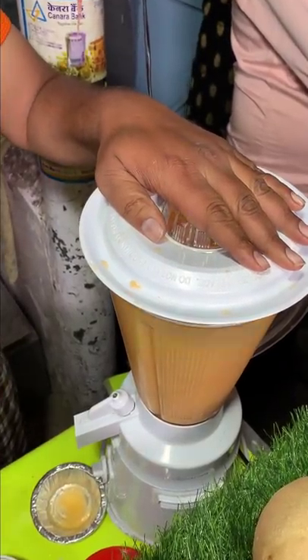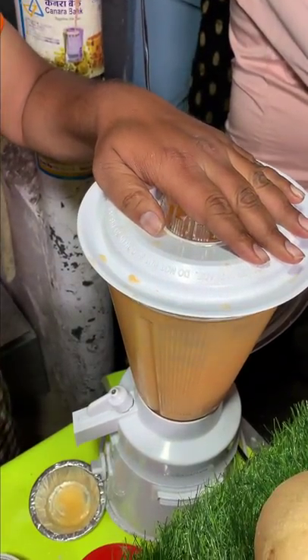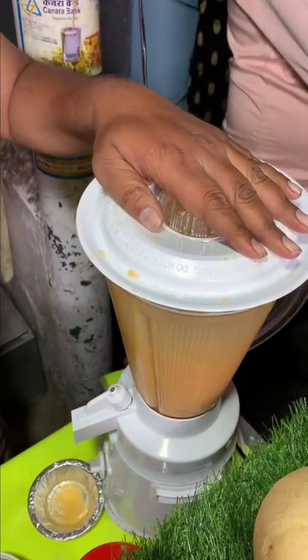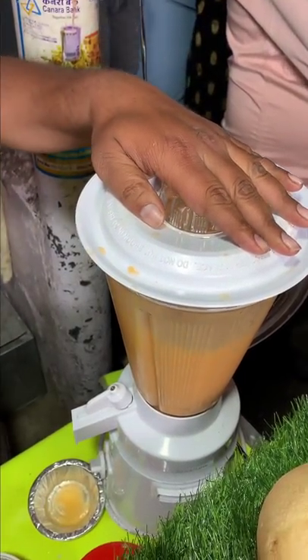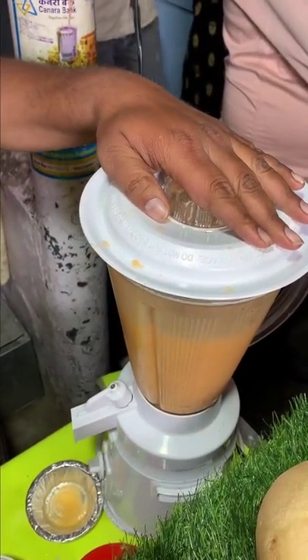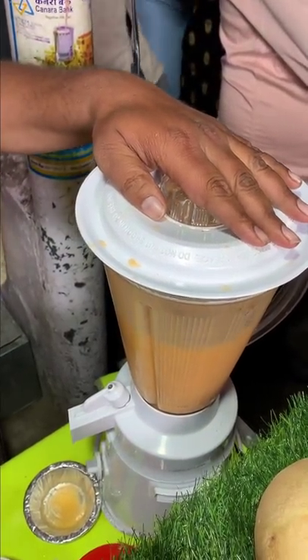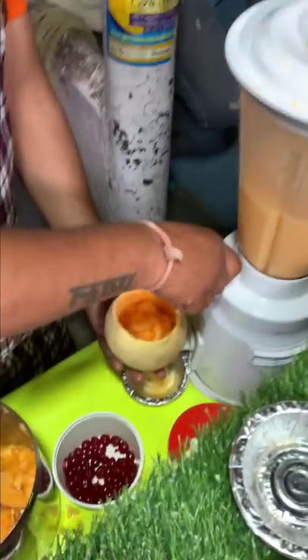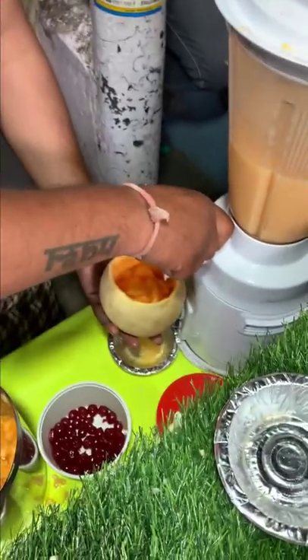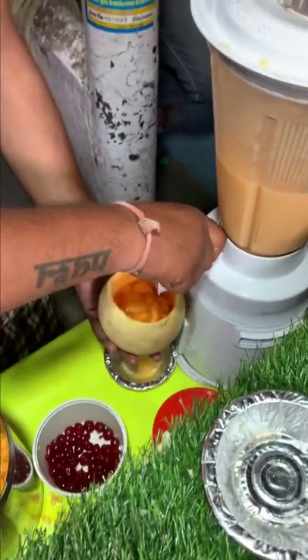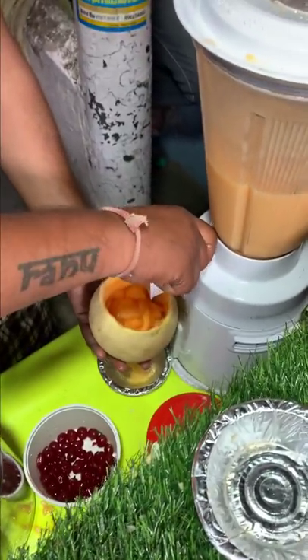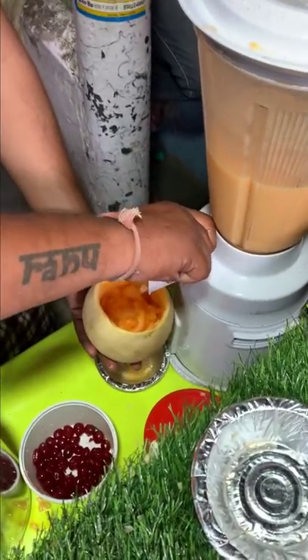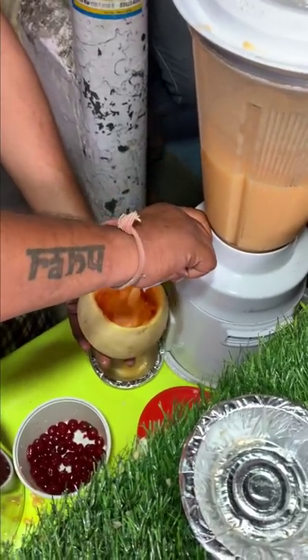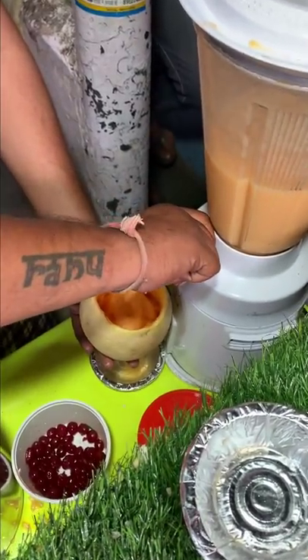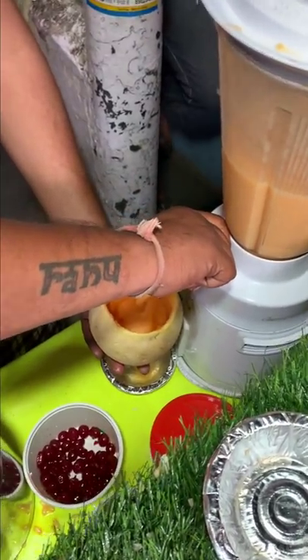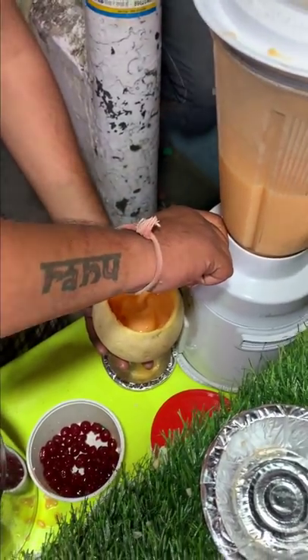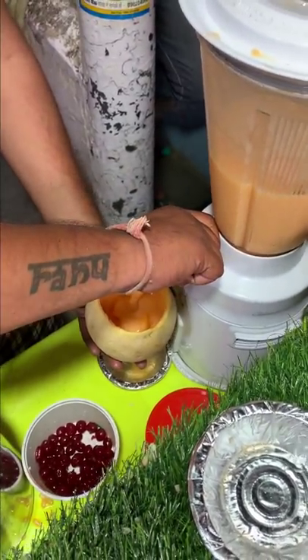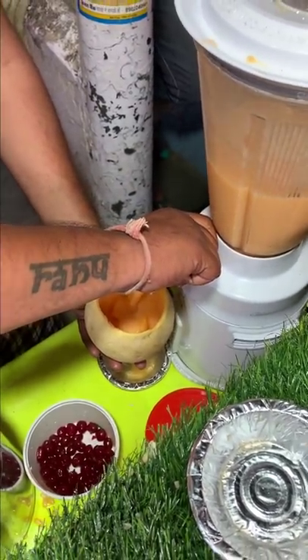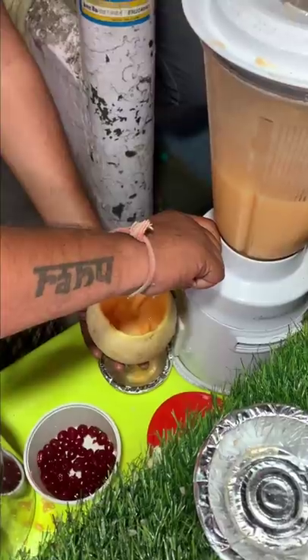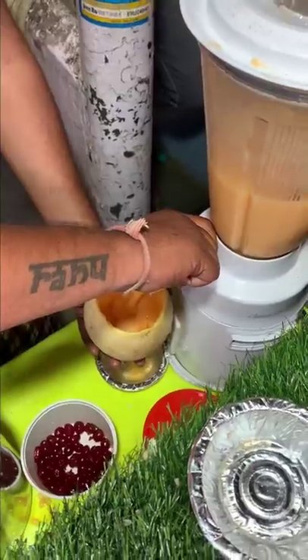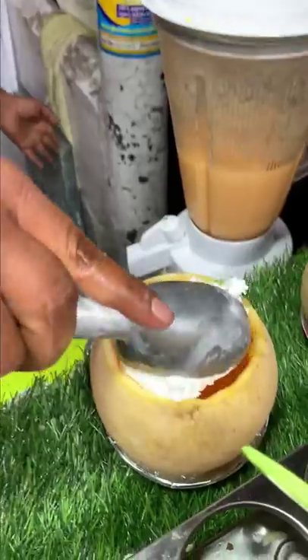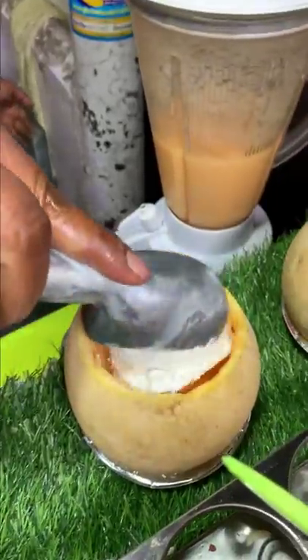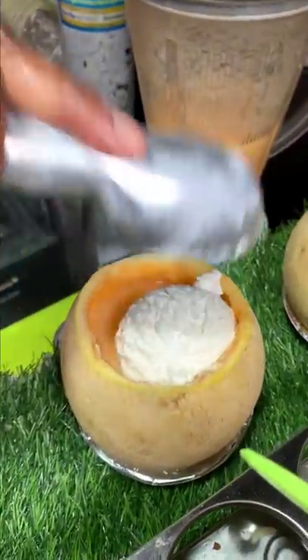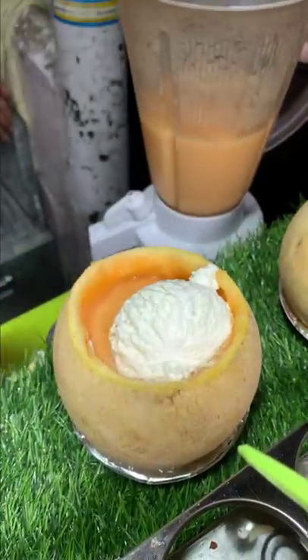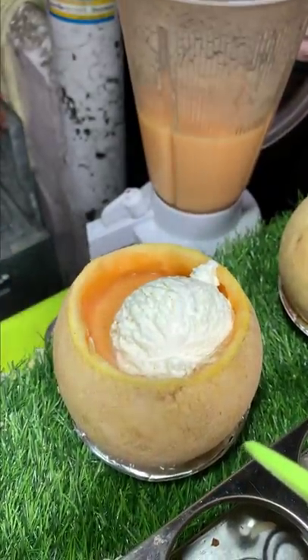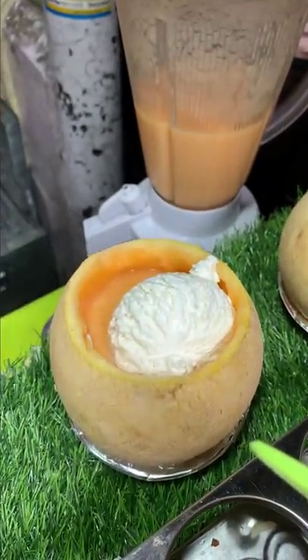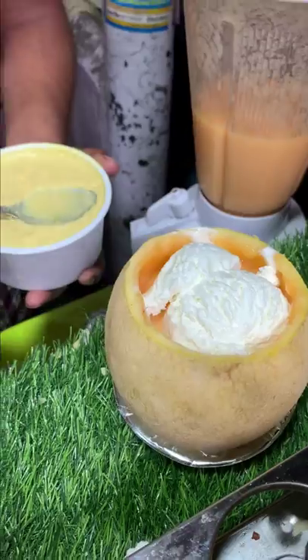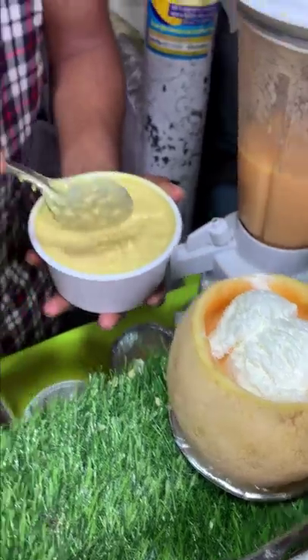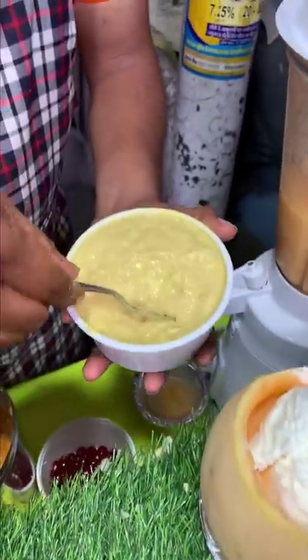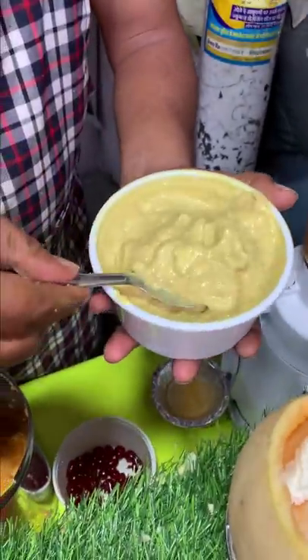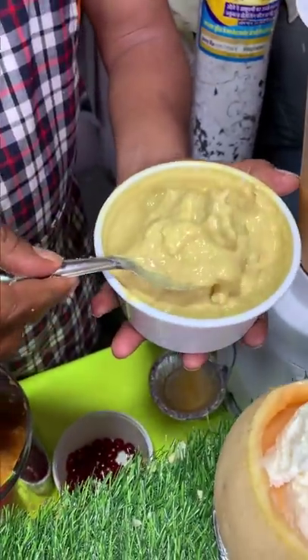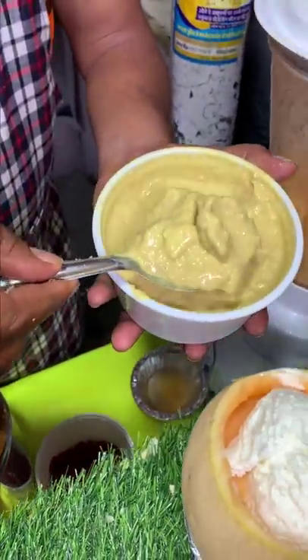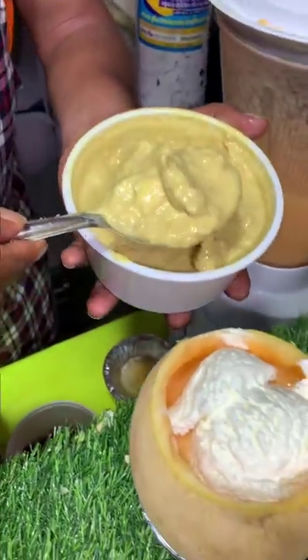This is very big. This will be added in the blender. Here is an ice cream. This is a rabri.